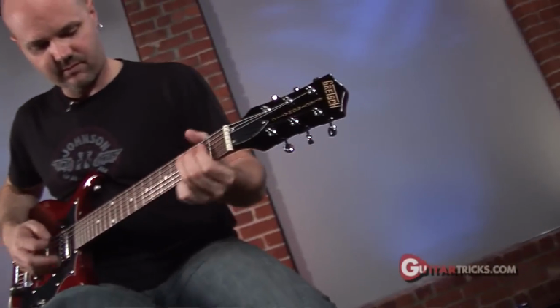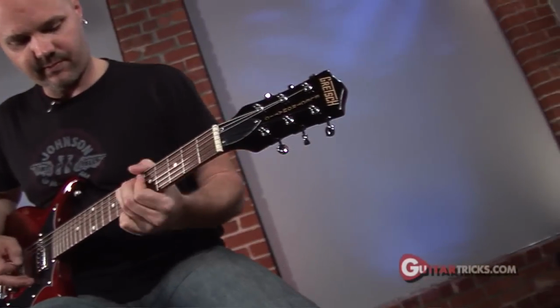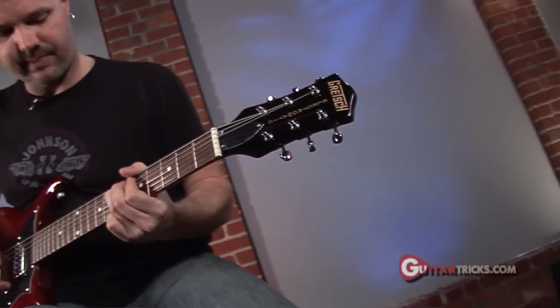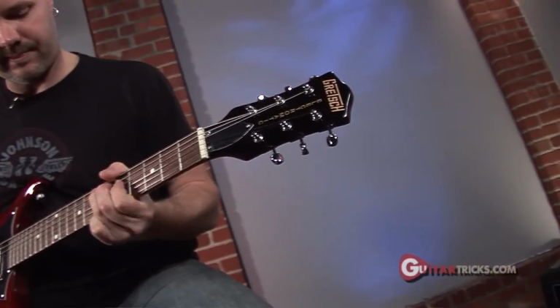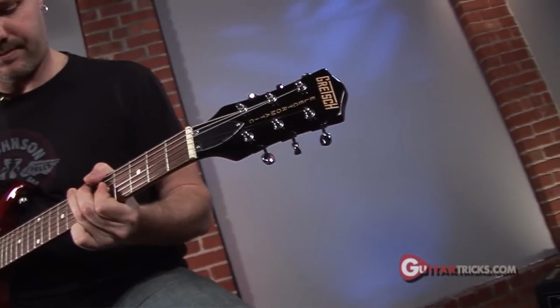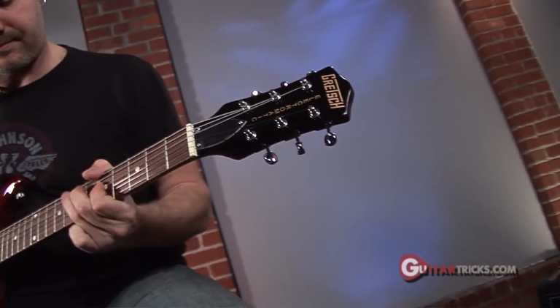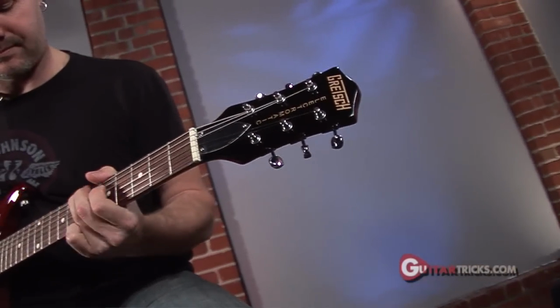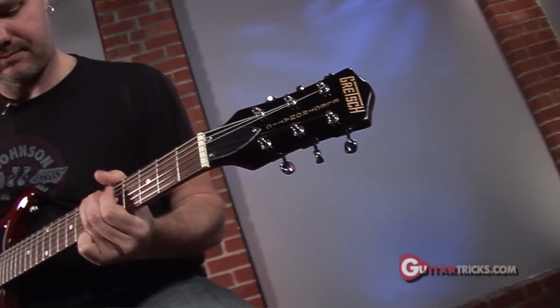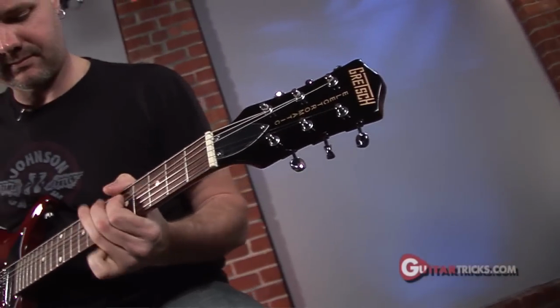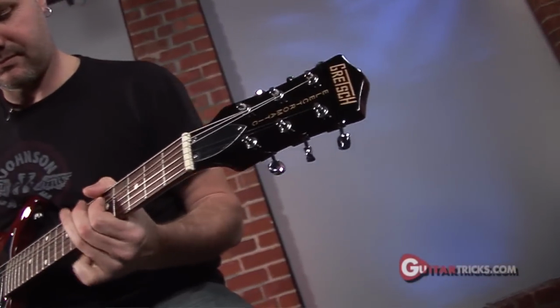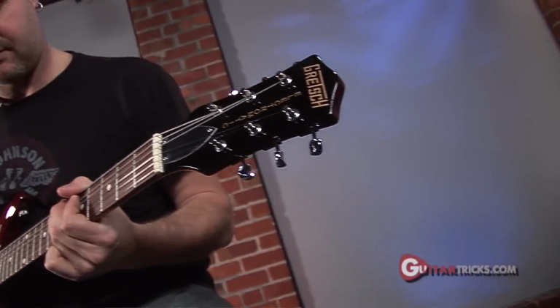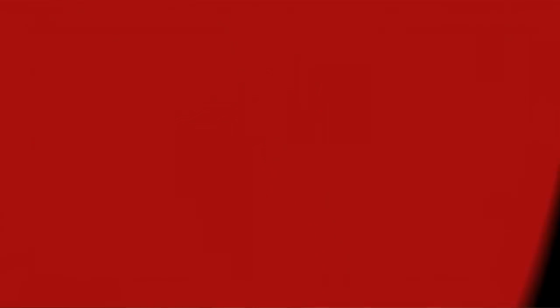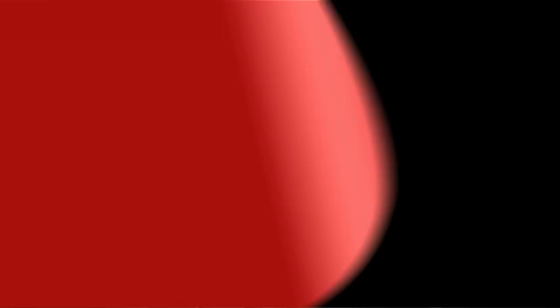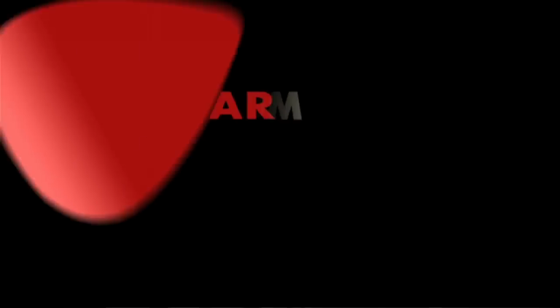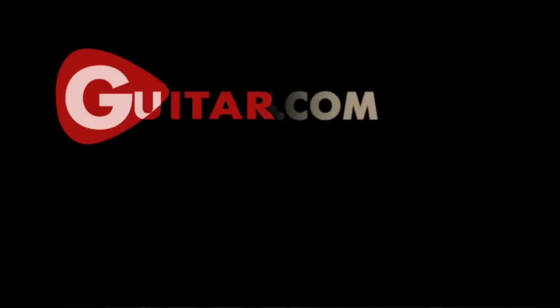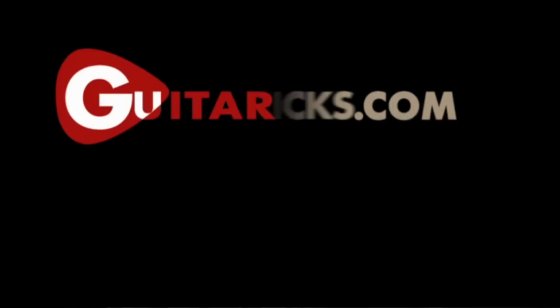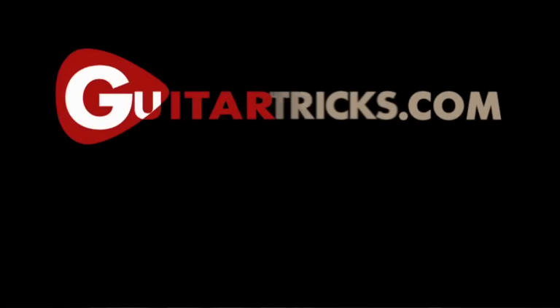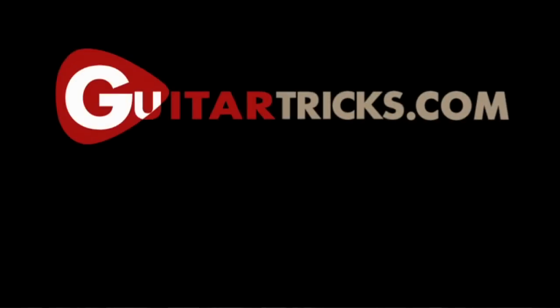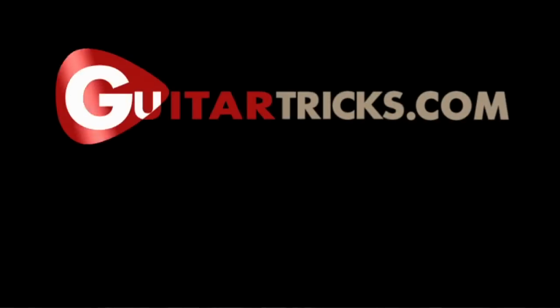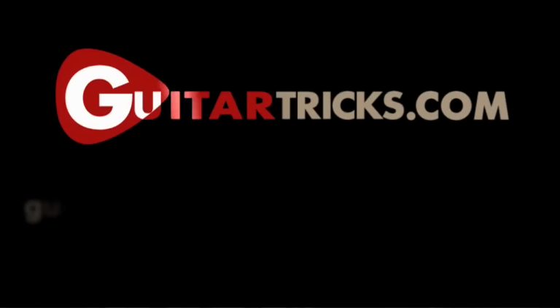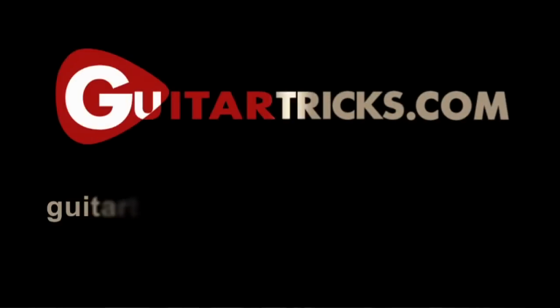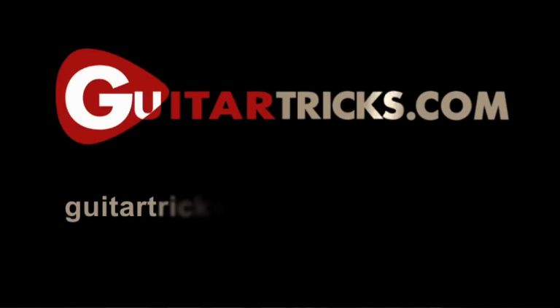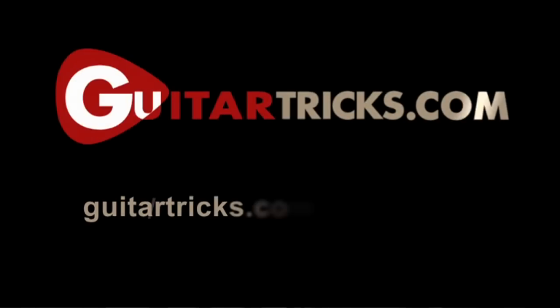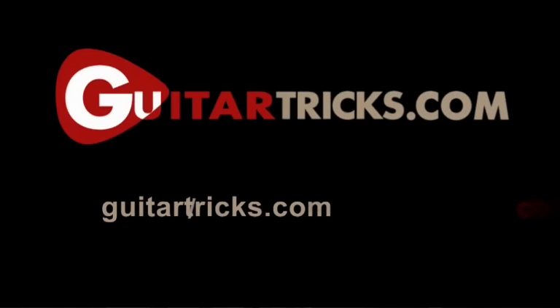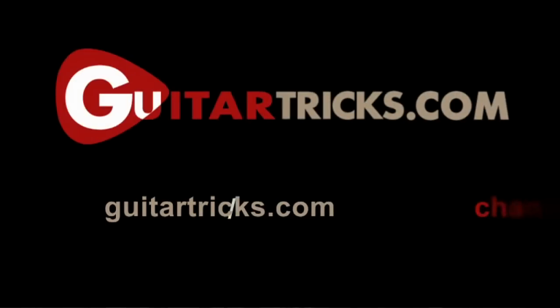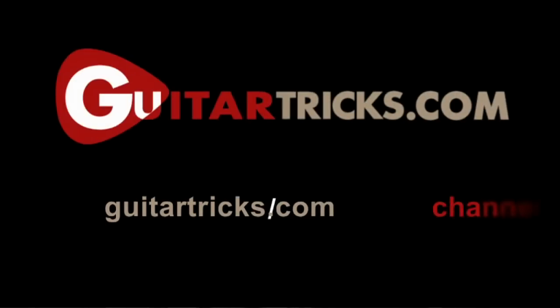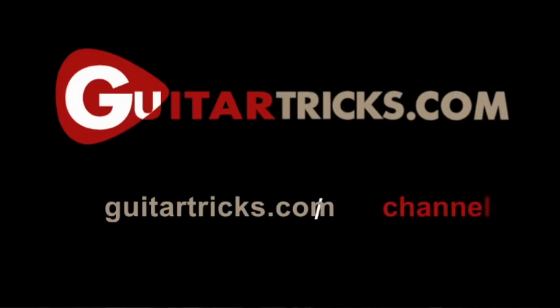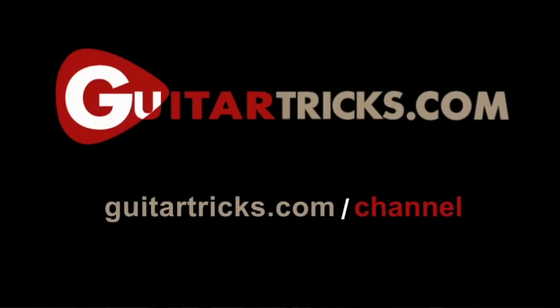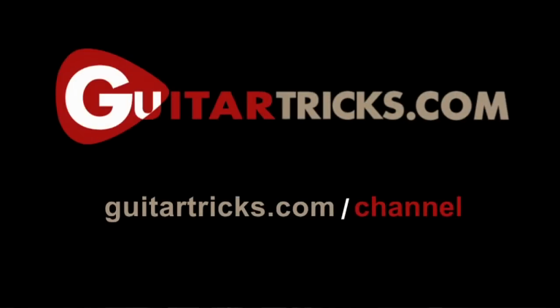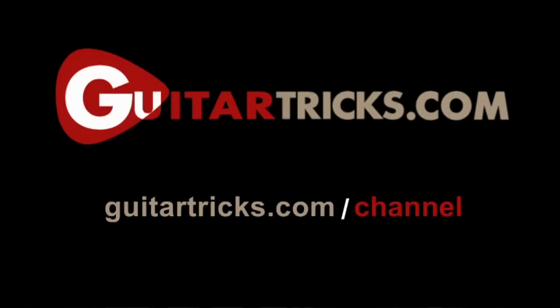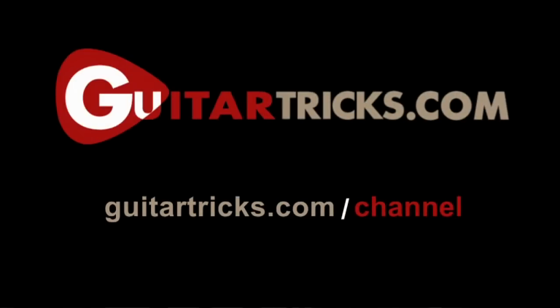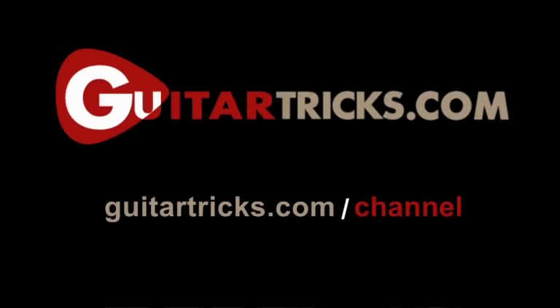All entries must be received by midnight the second Thursday of each month. Enter to win at guitartricks.com/channel.